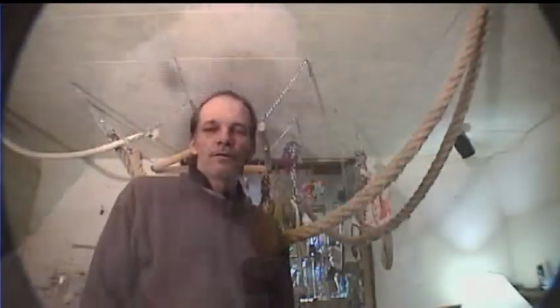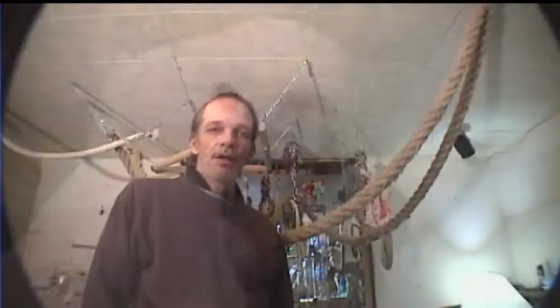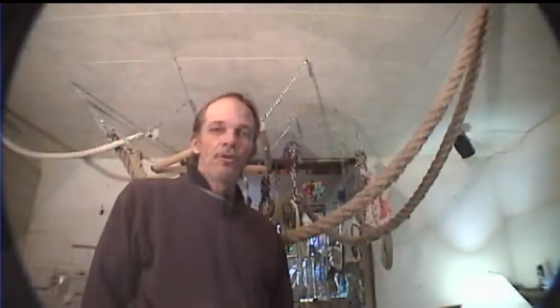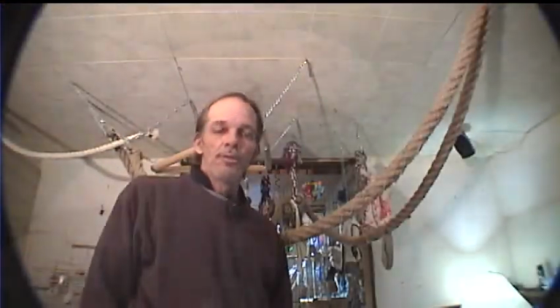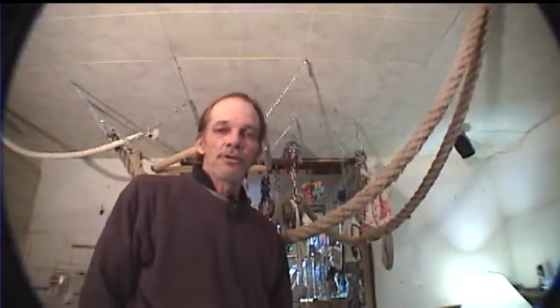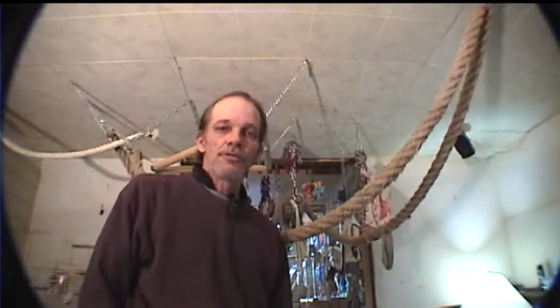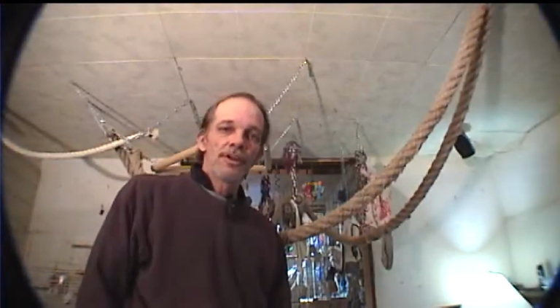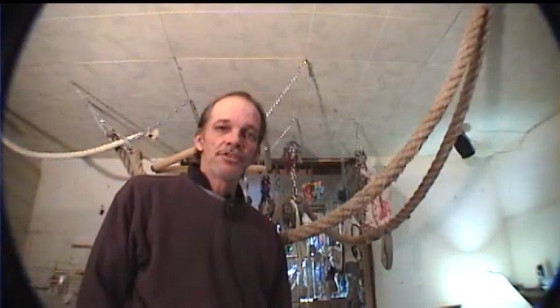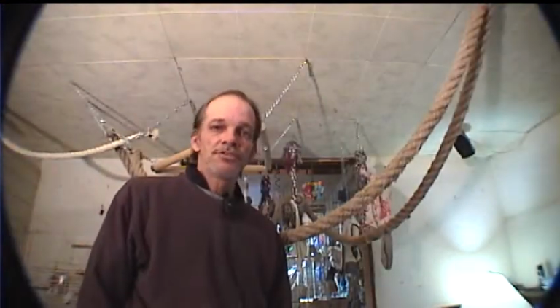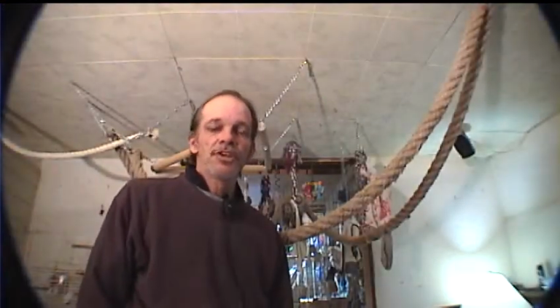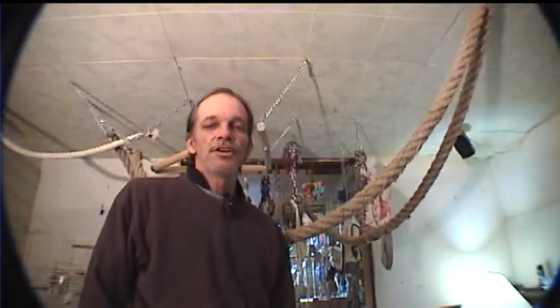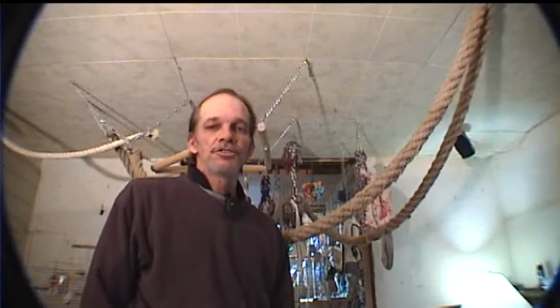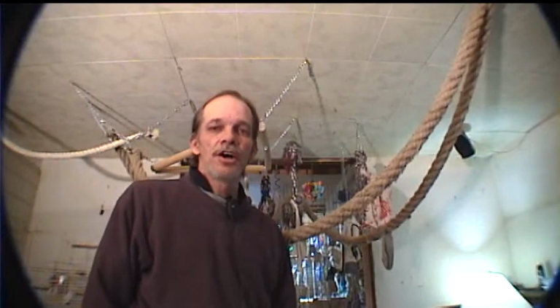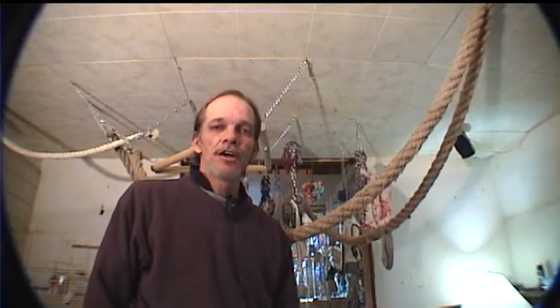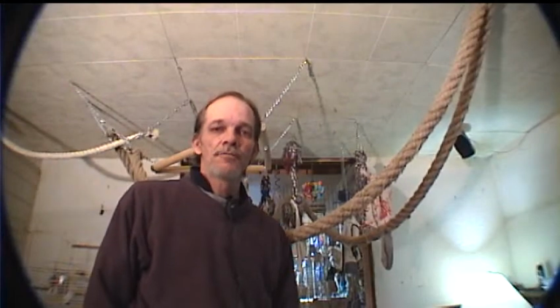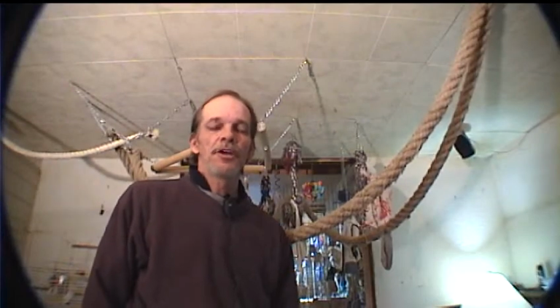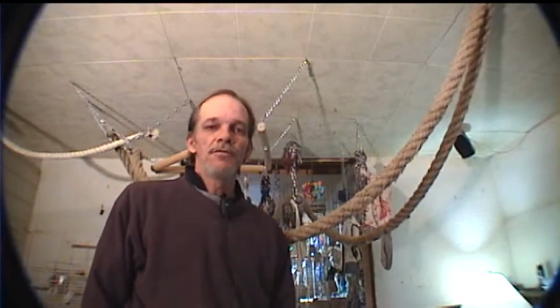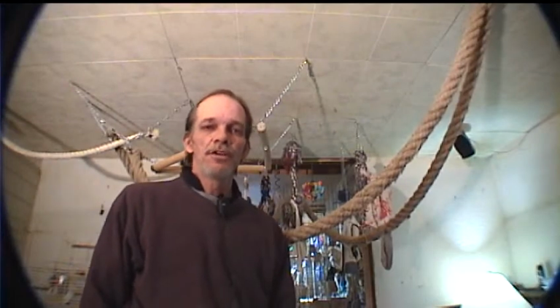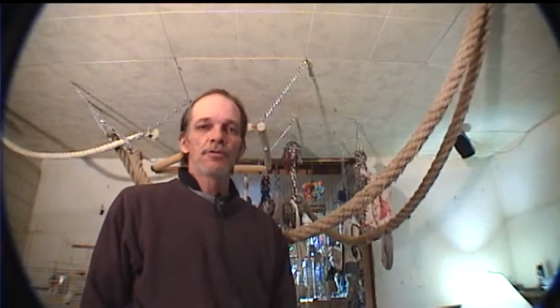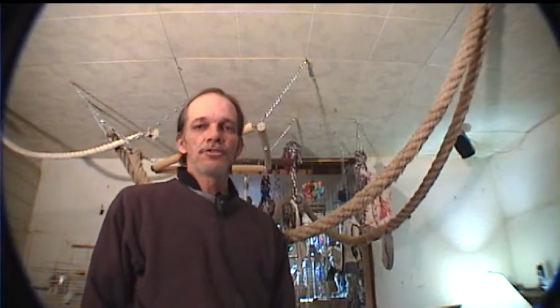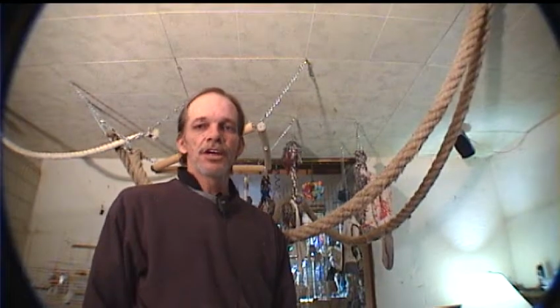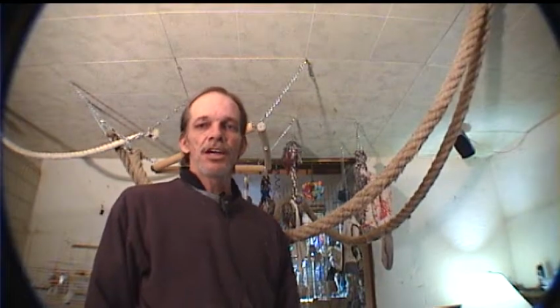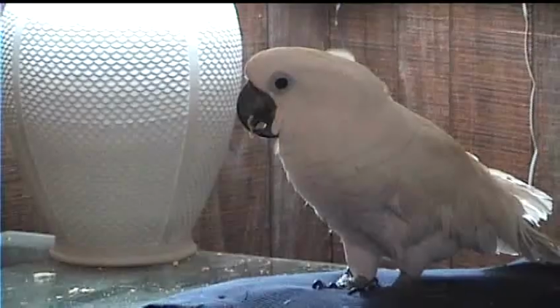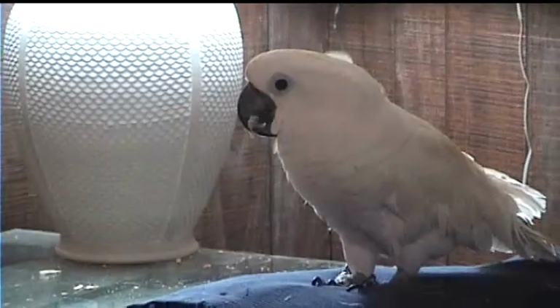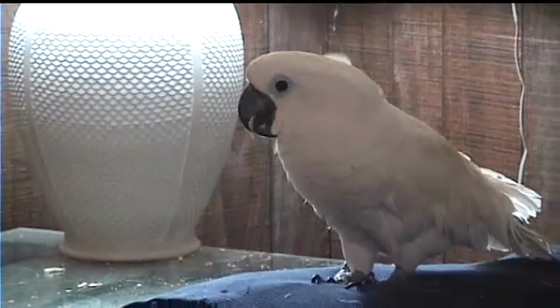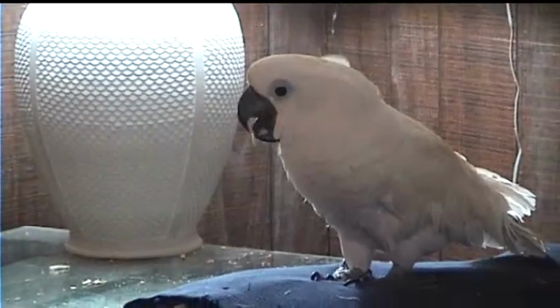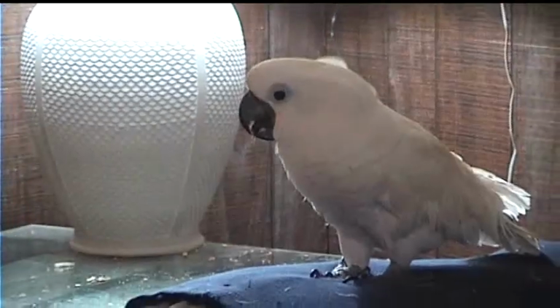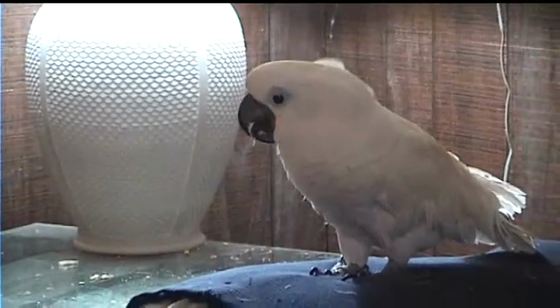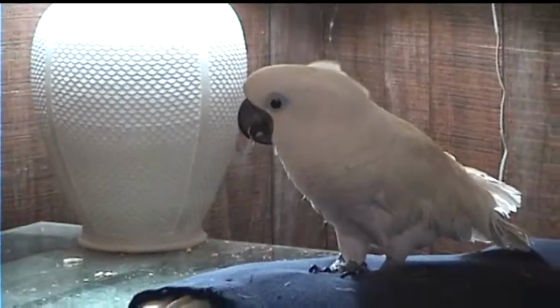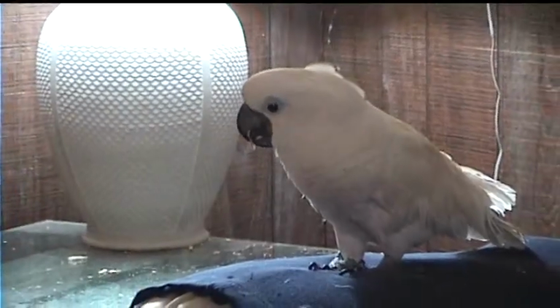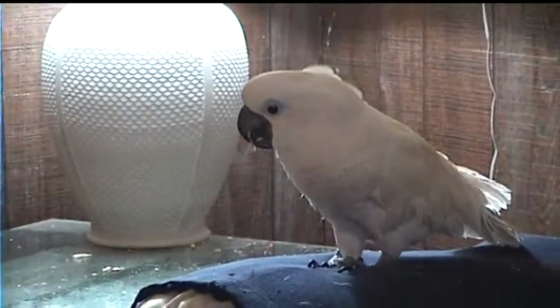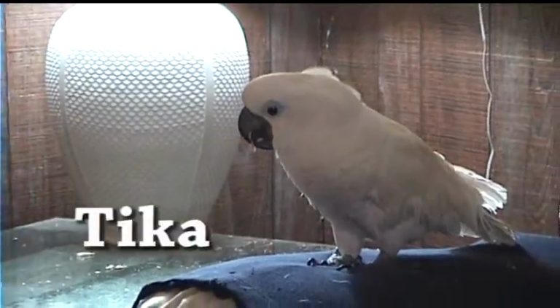Hello, bird friends. It's time for Avian First Aid, episode 7.